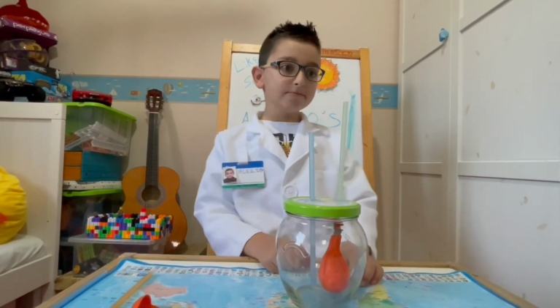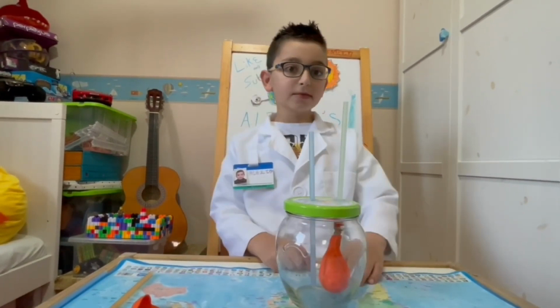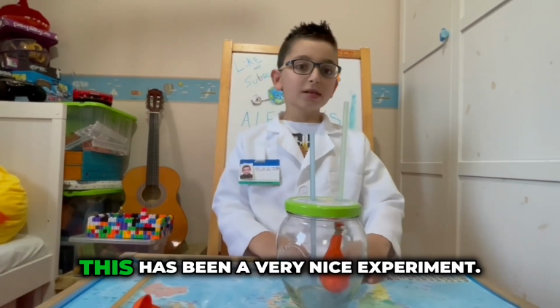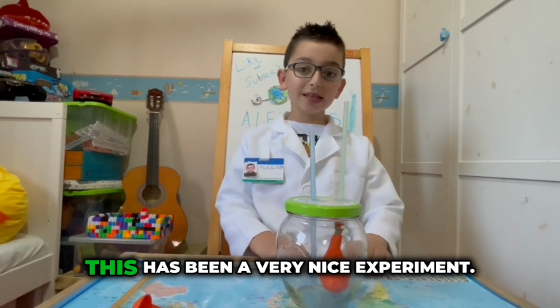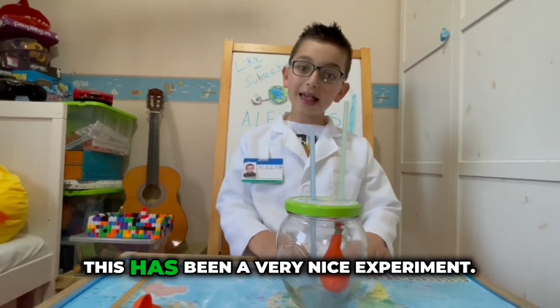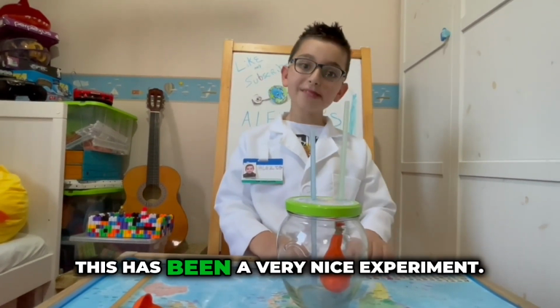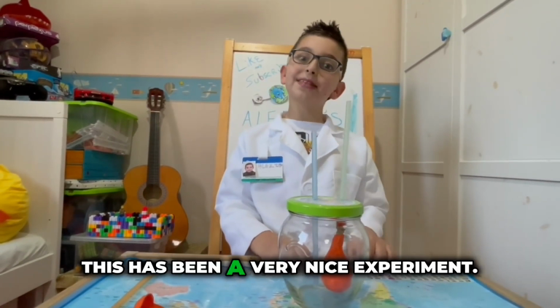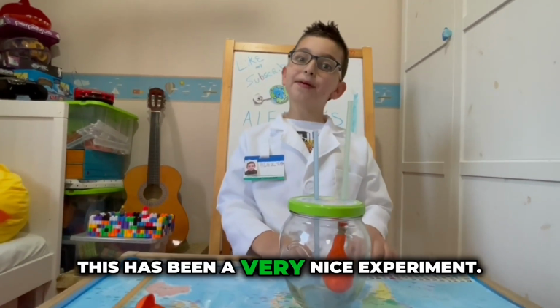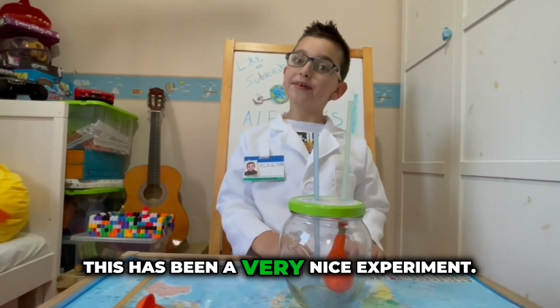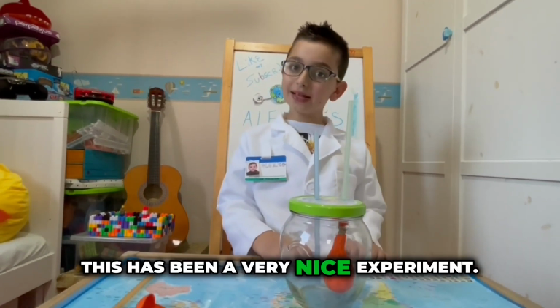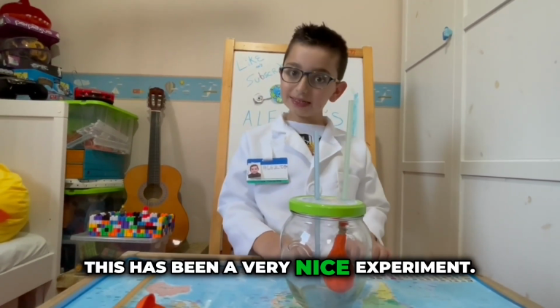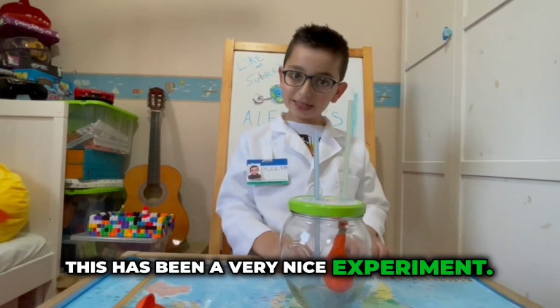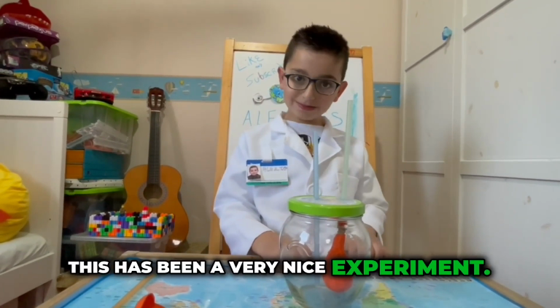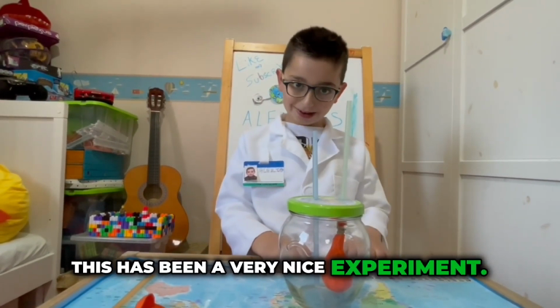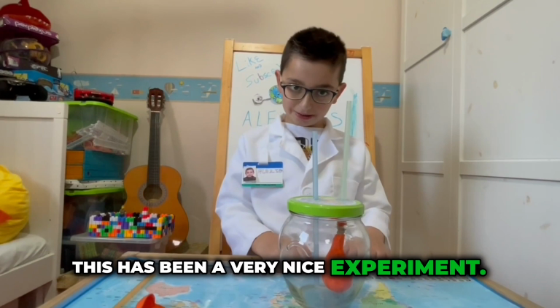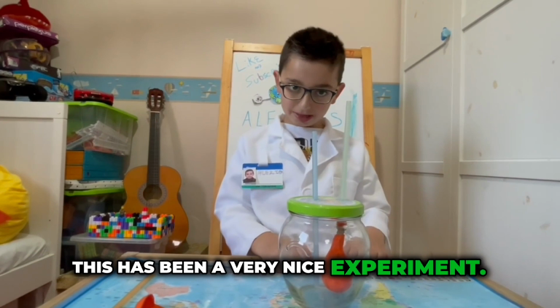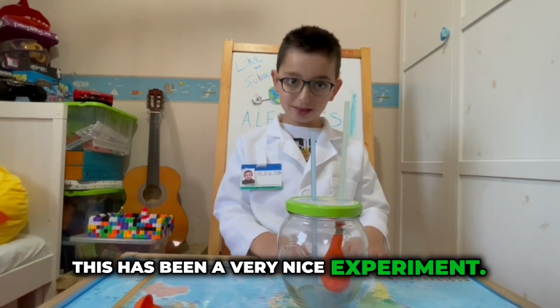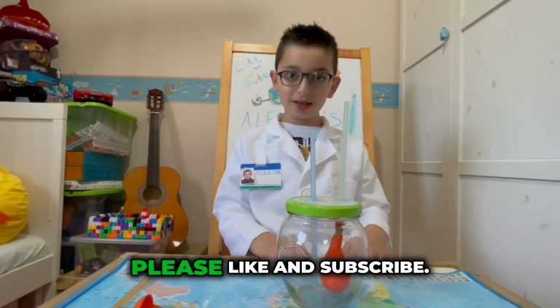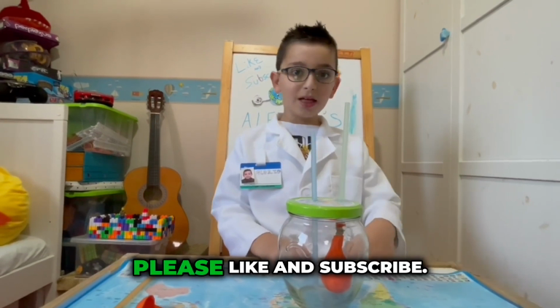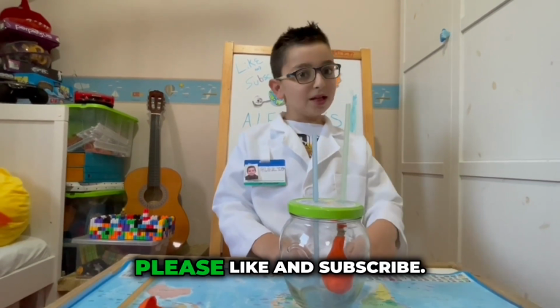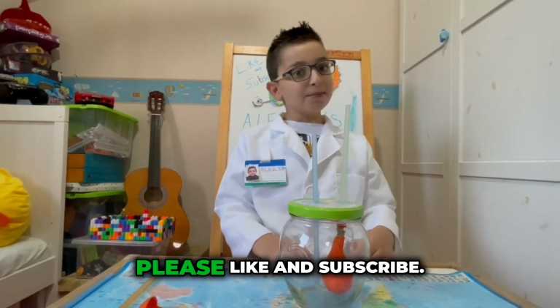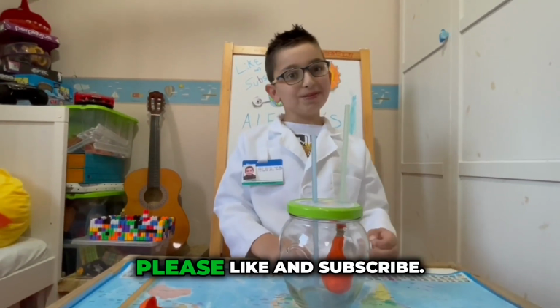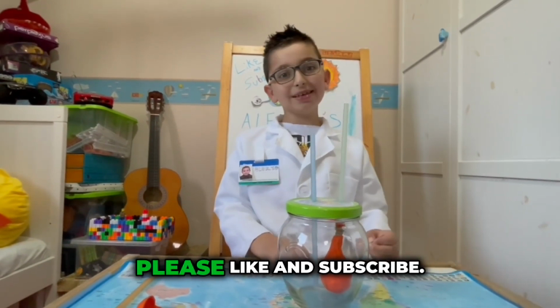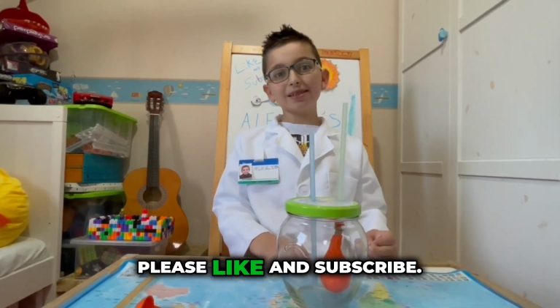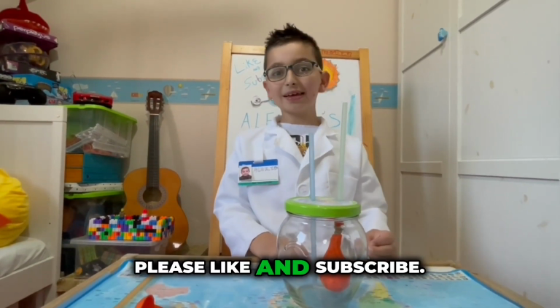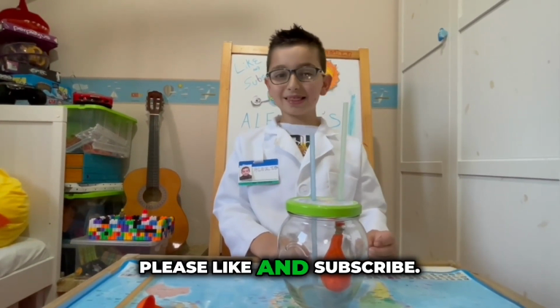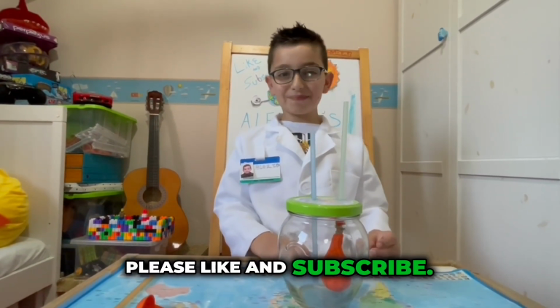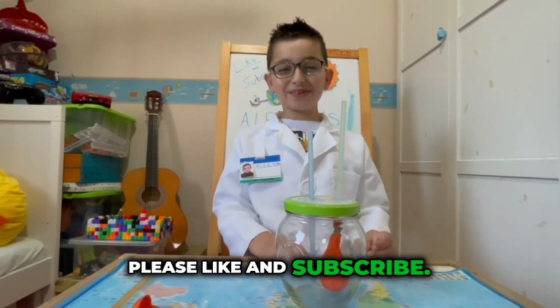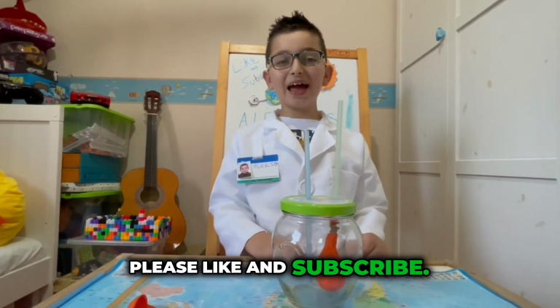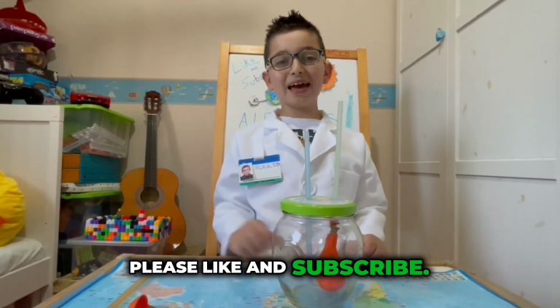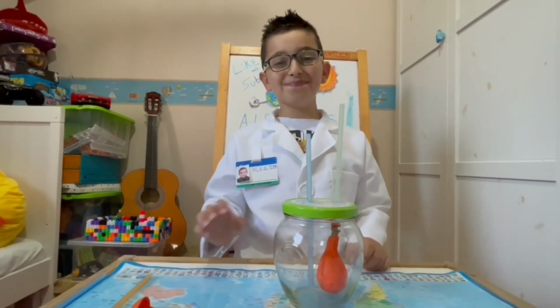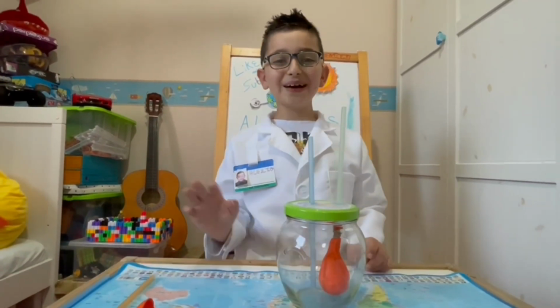This has been a very nice experiment. Please like and subscribe — bye!